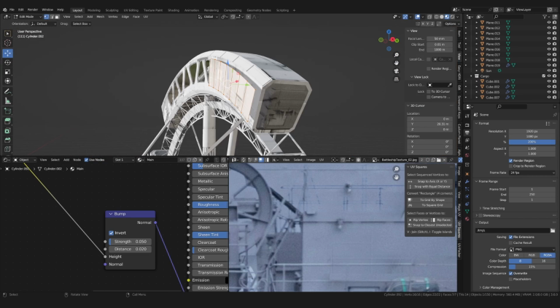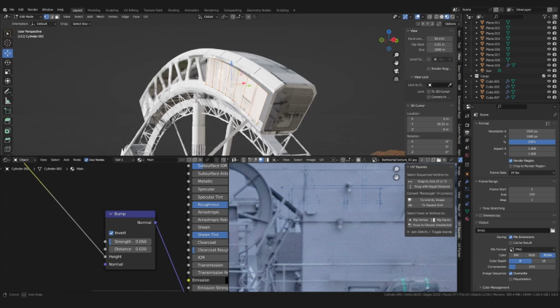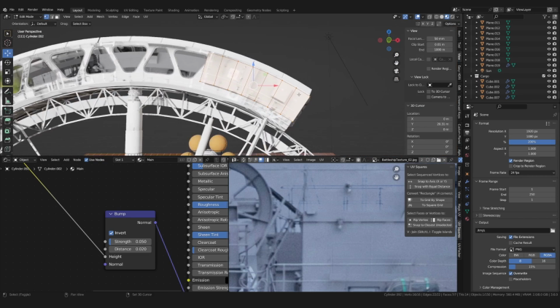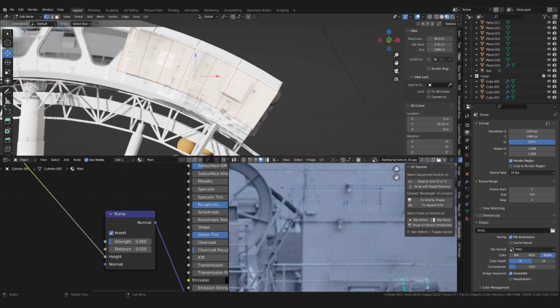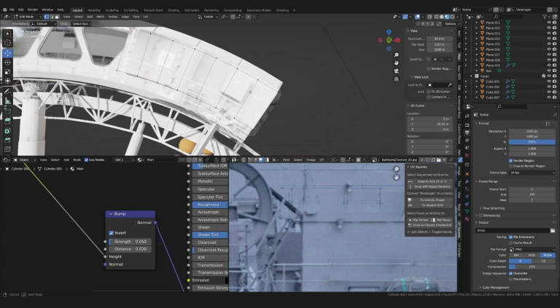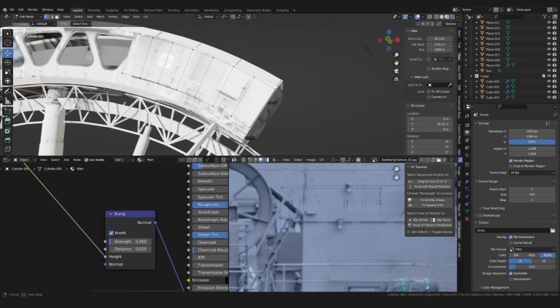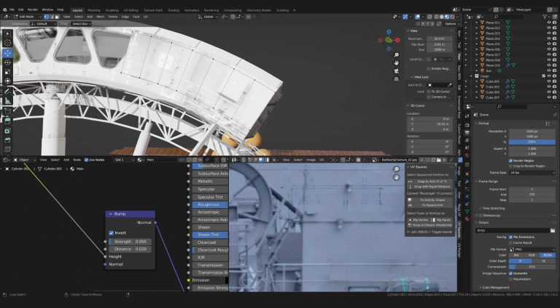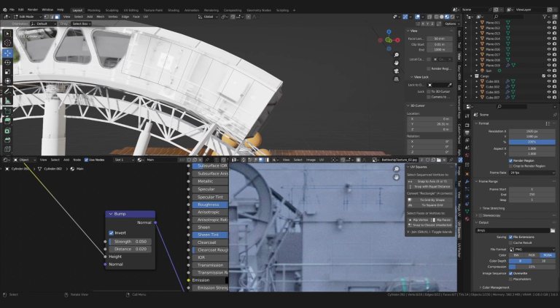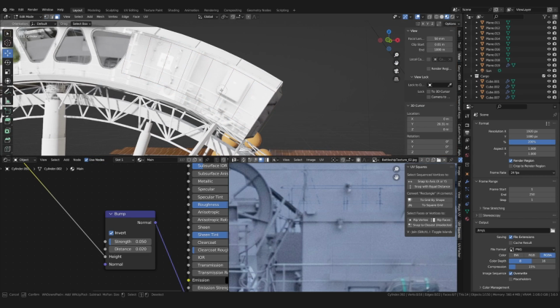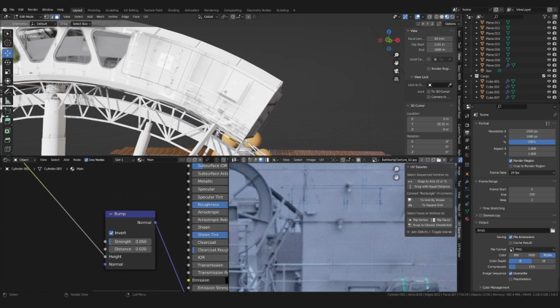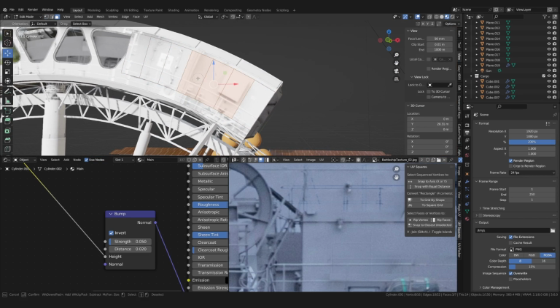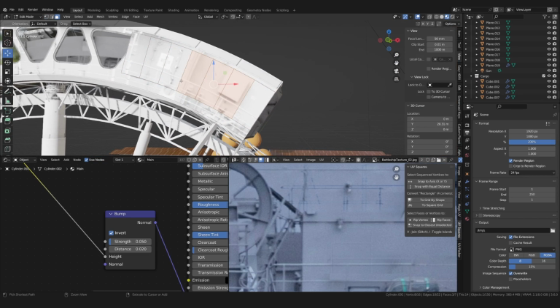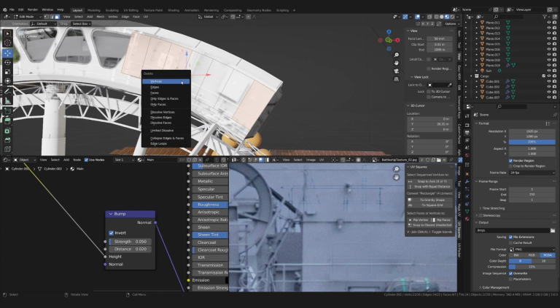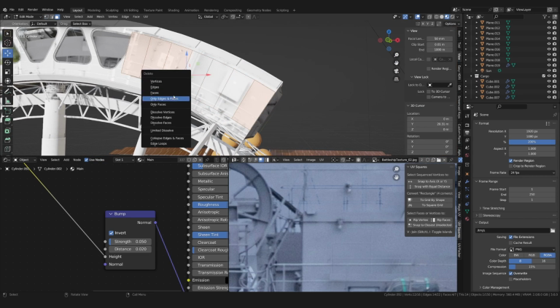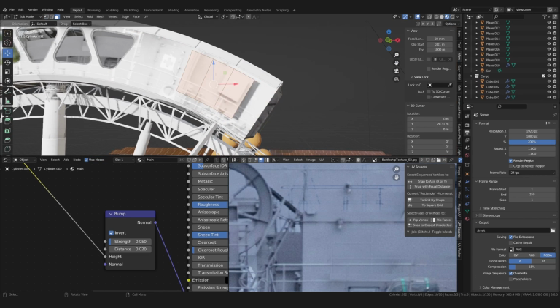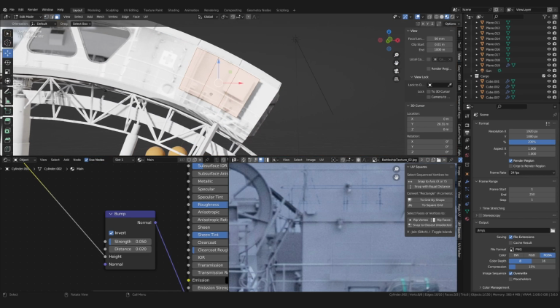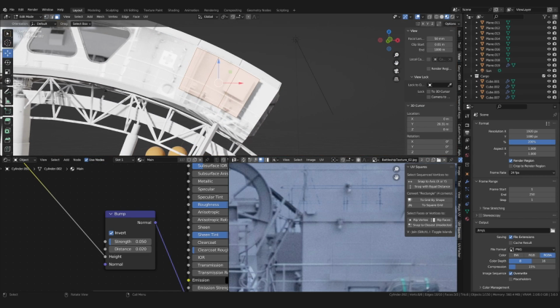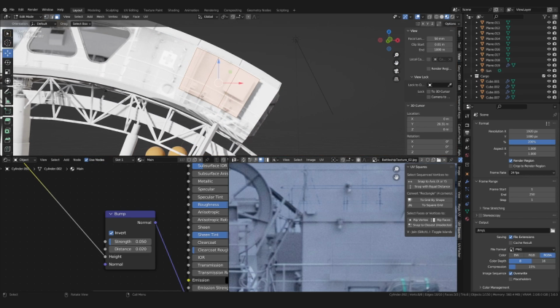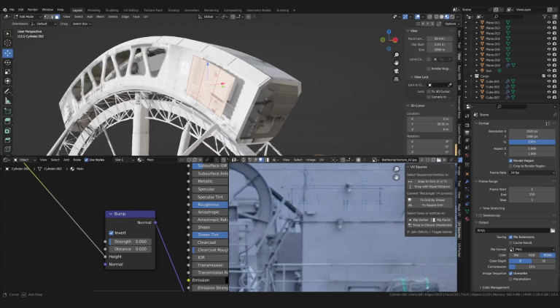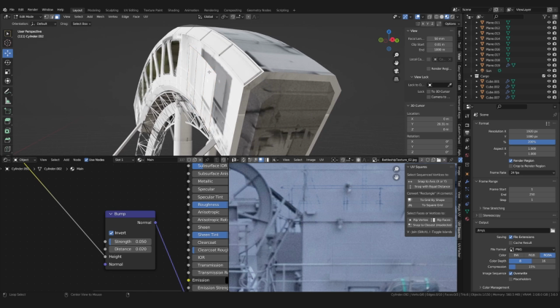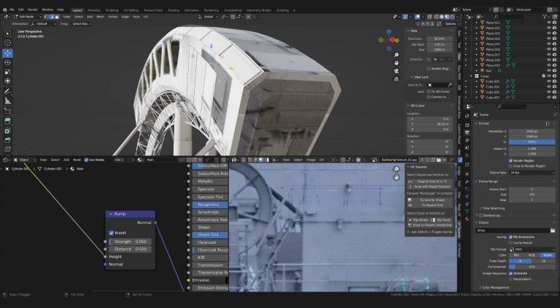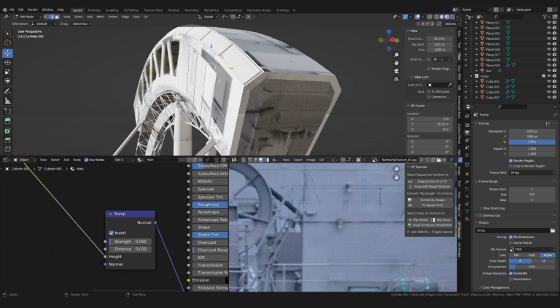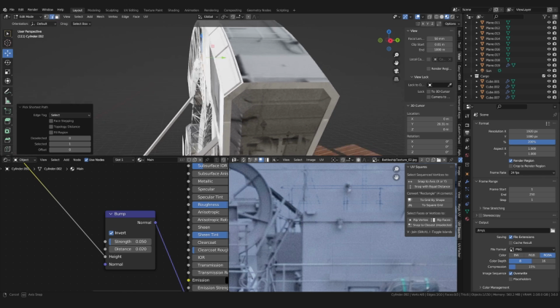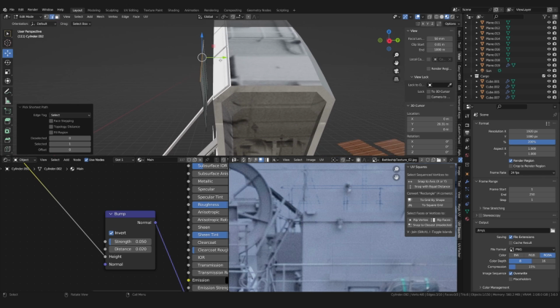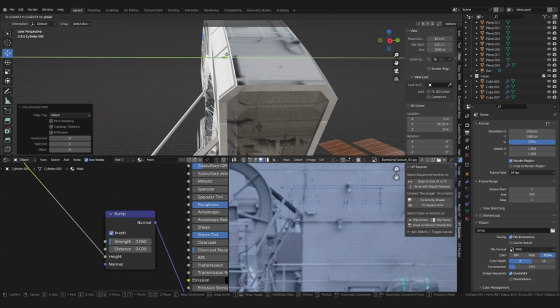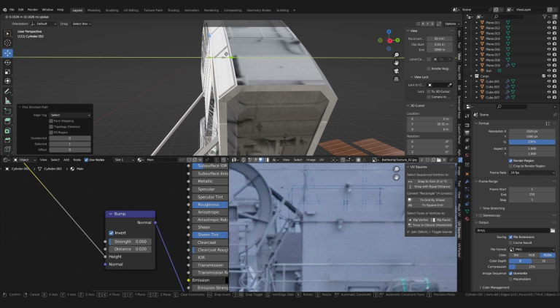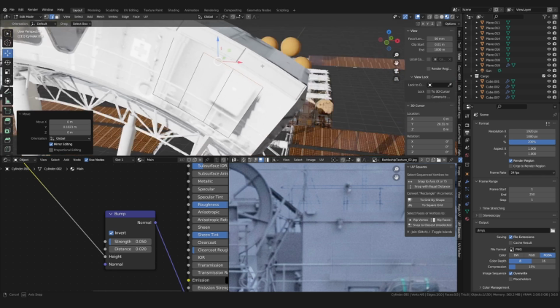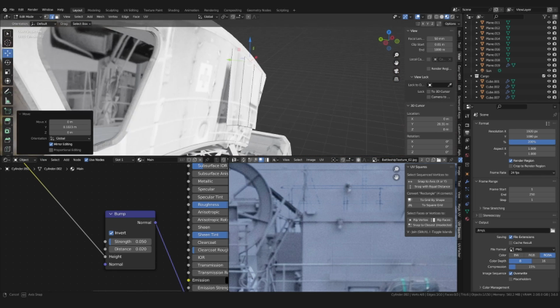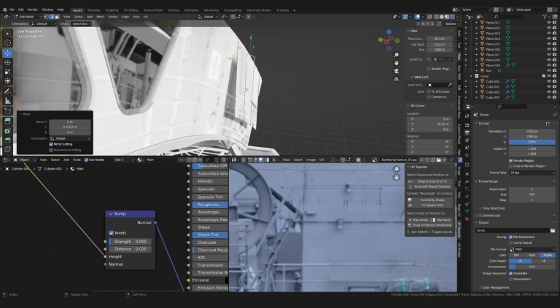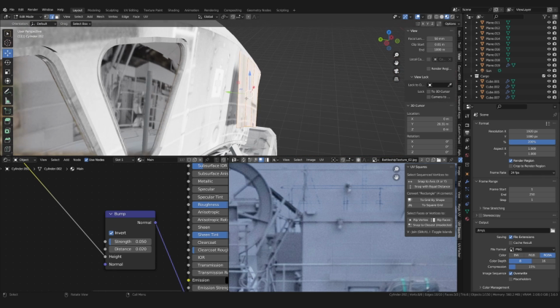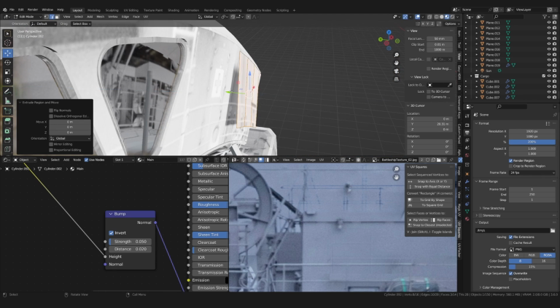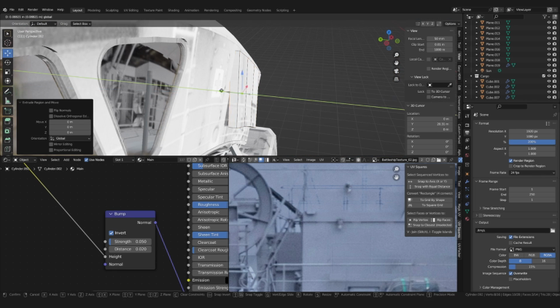I also added some more individual details to specific parts of the model based on my reference images.